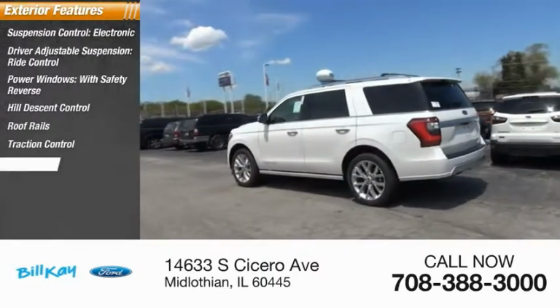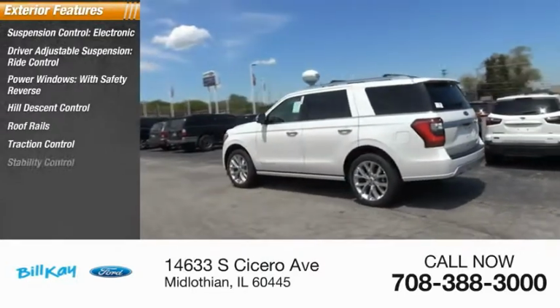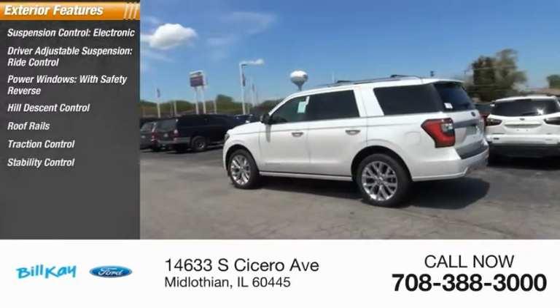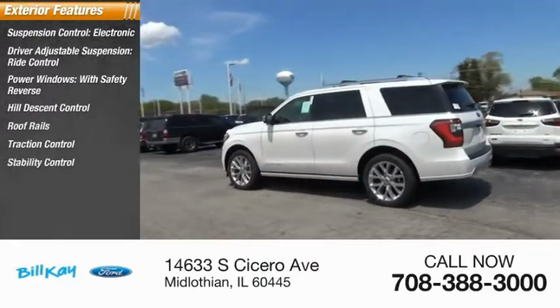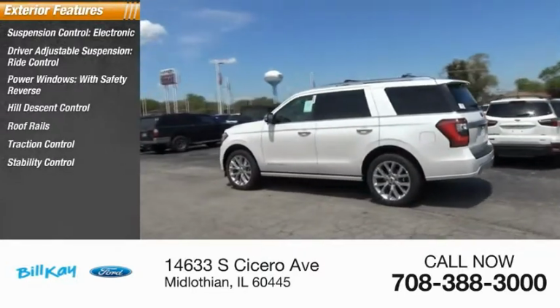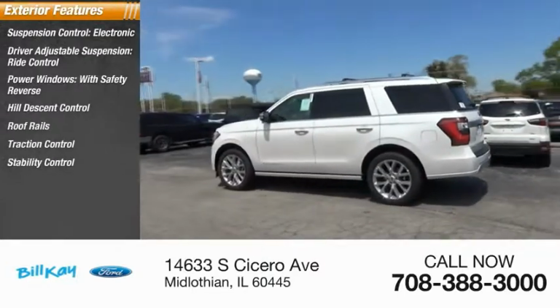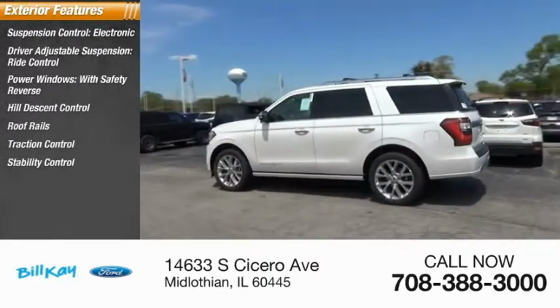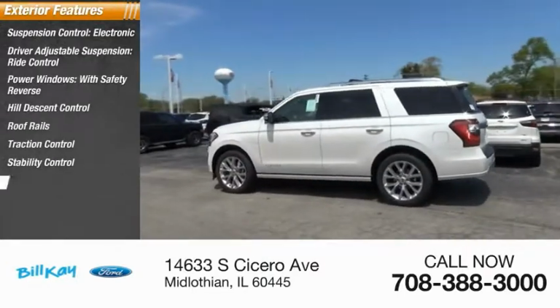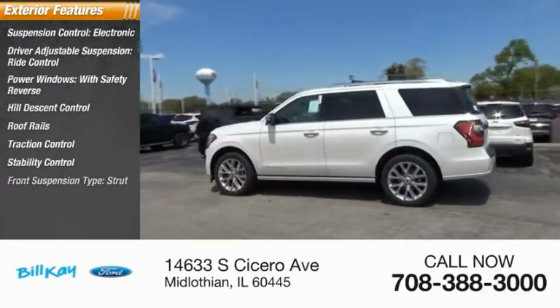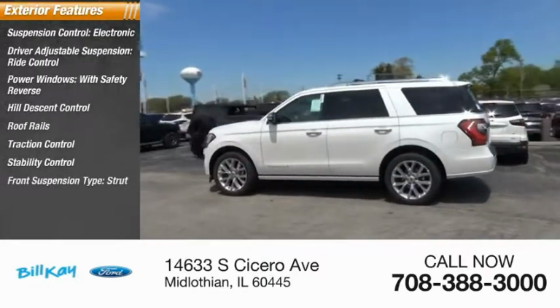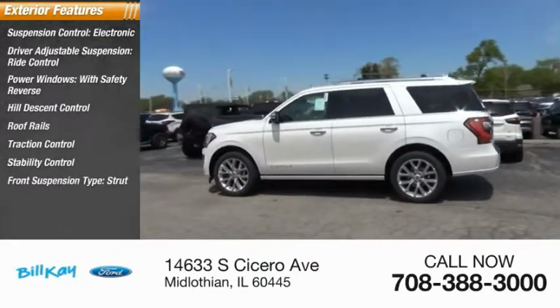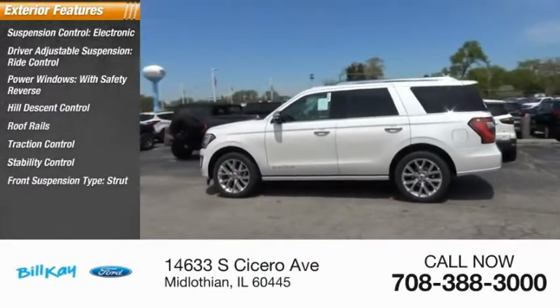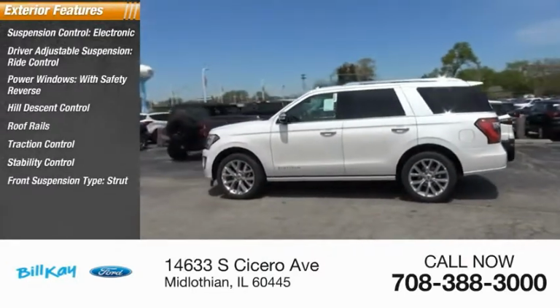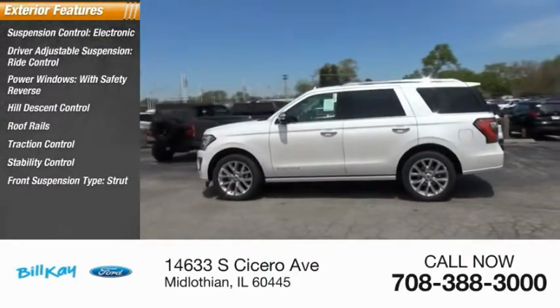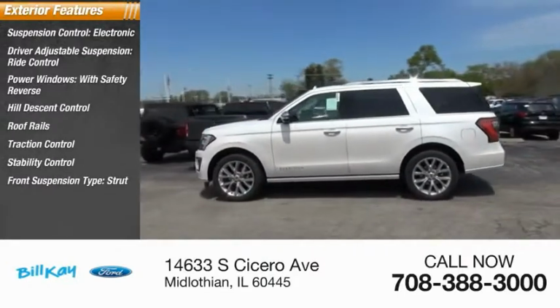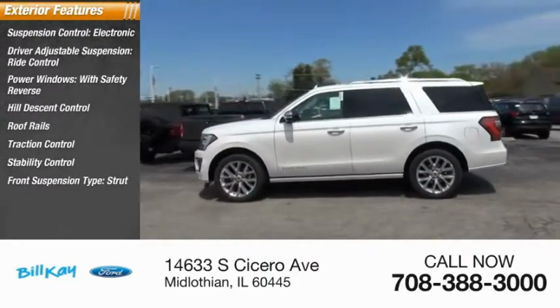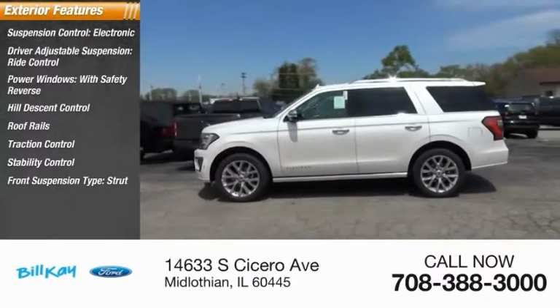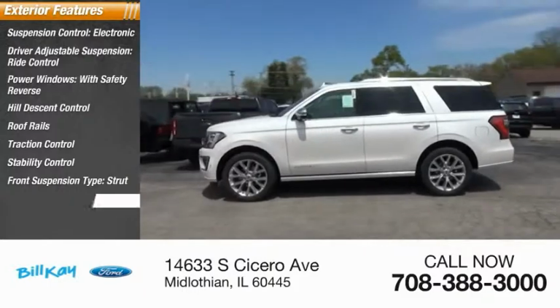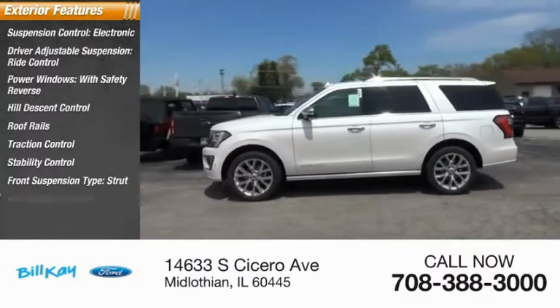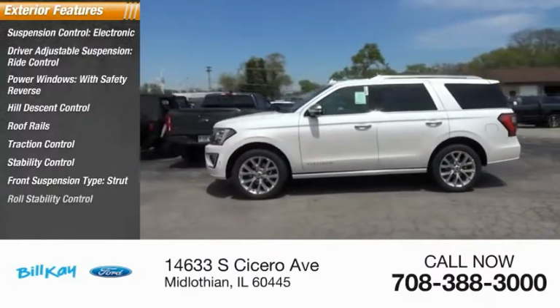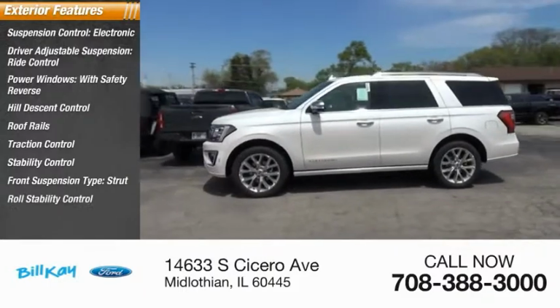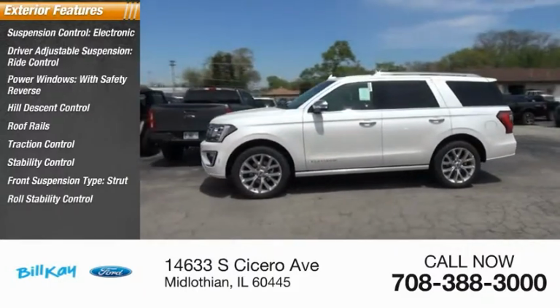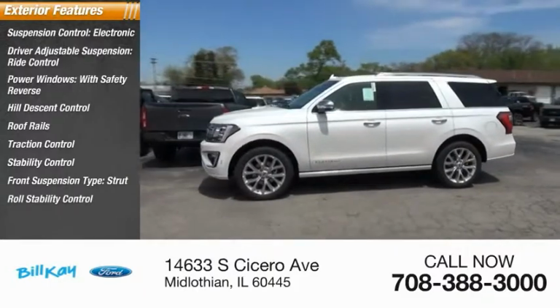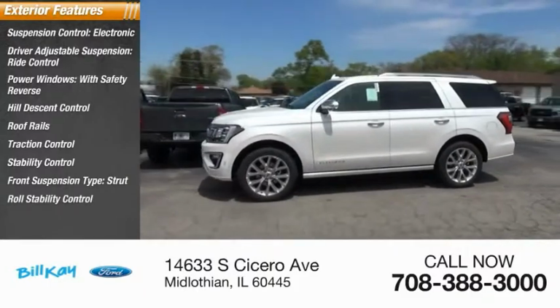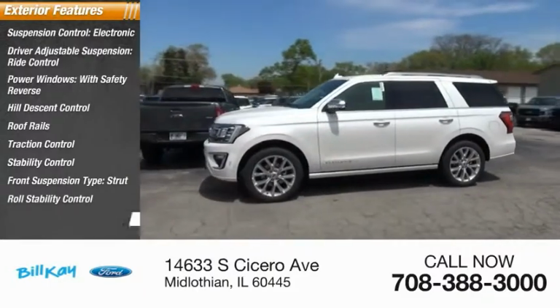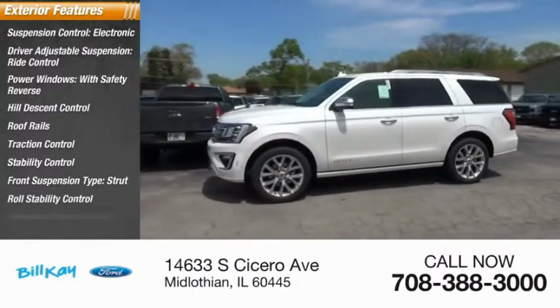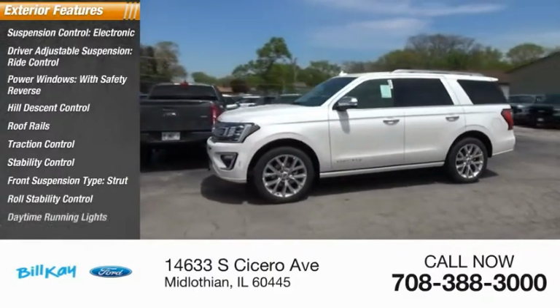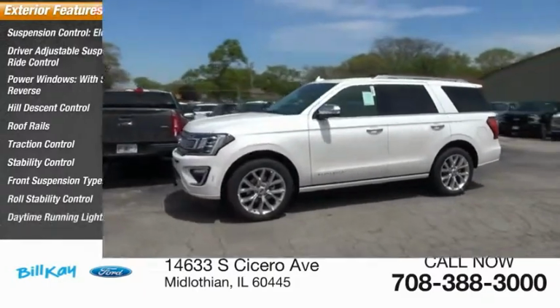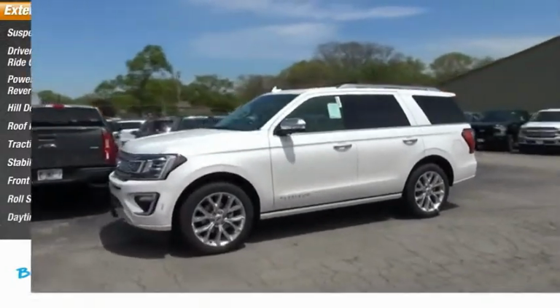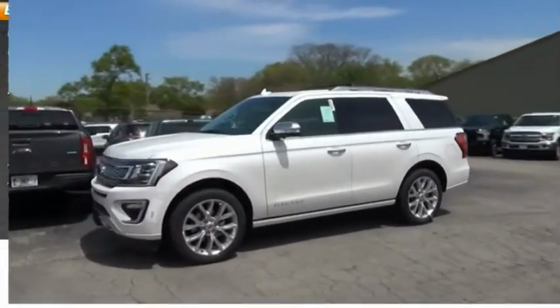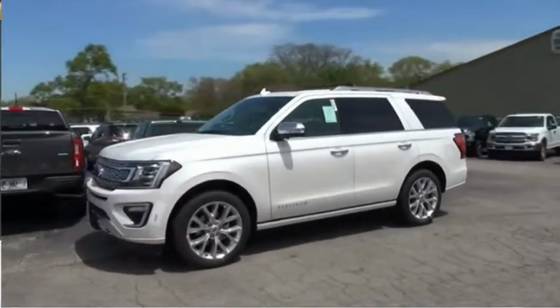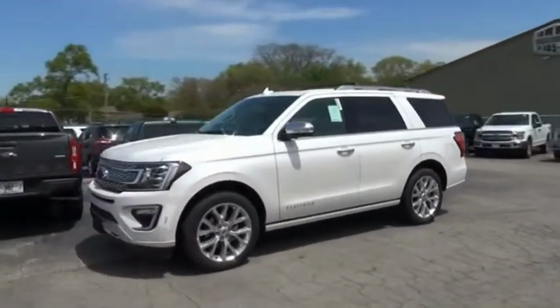Stability control, front suspension type strut, roll stability control, daytime running lights.